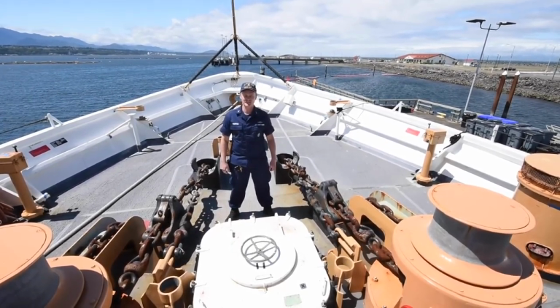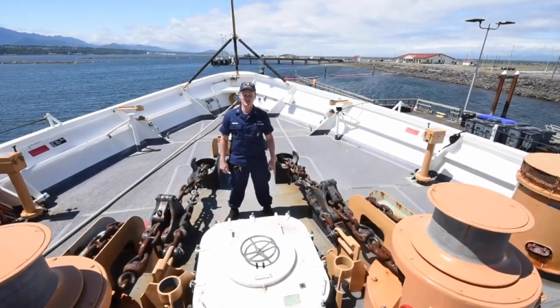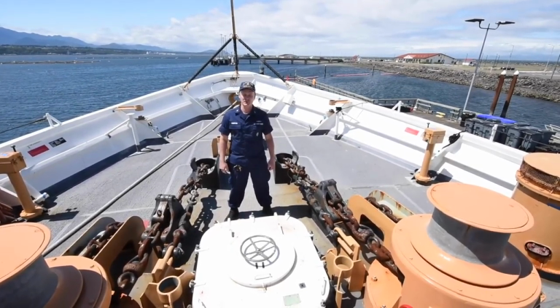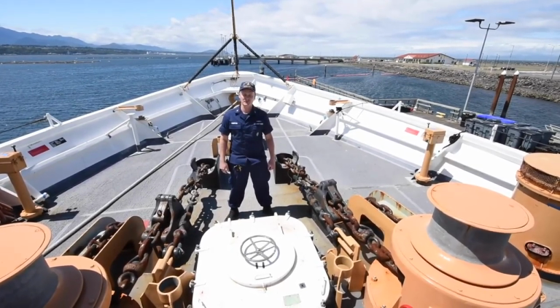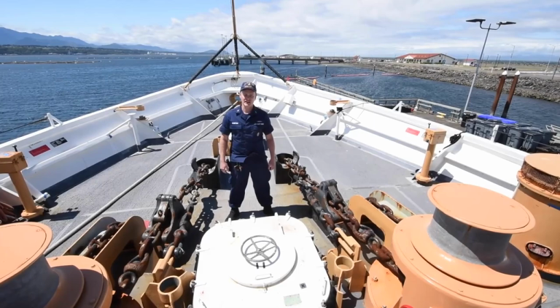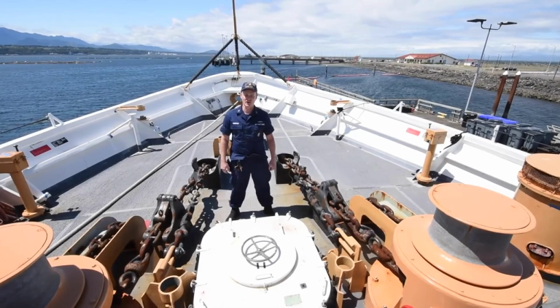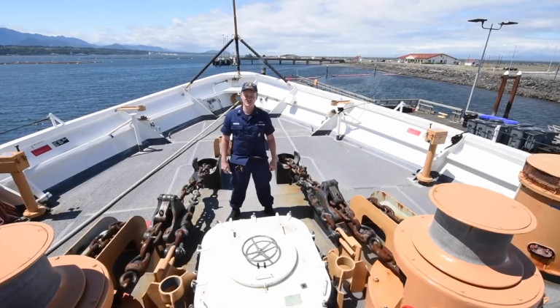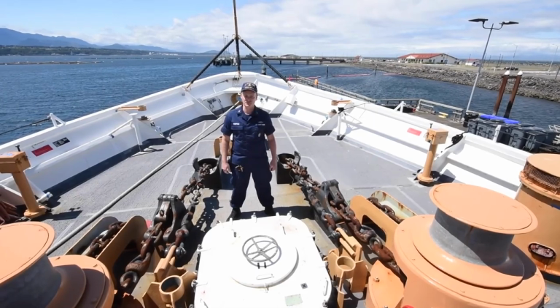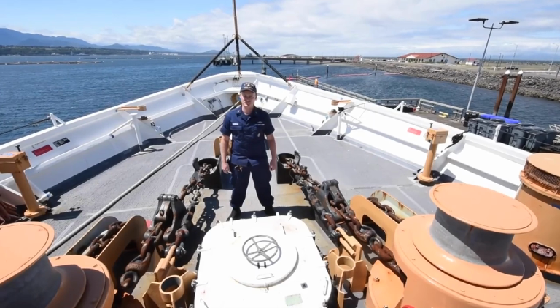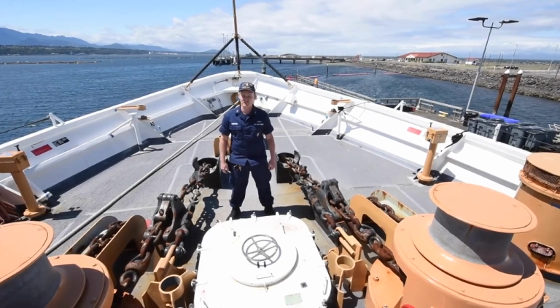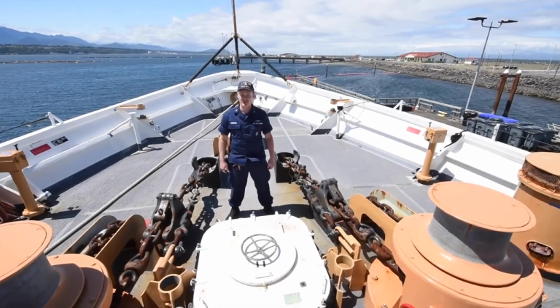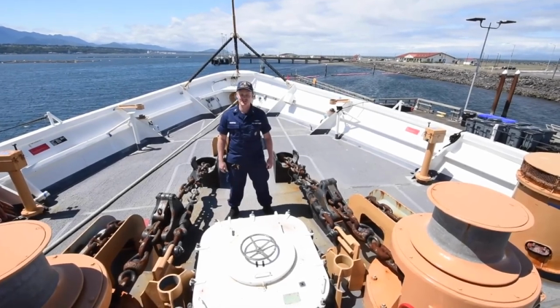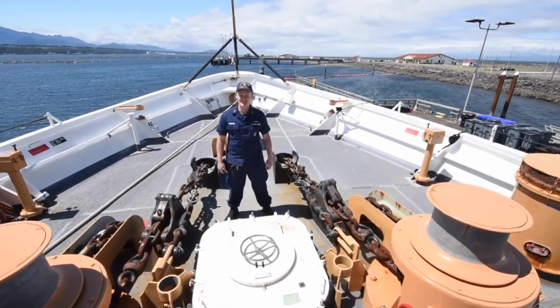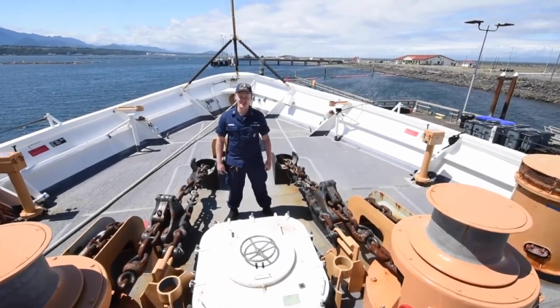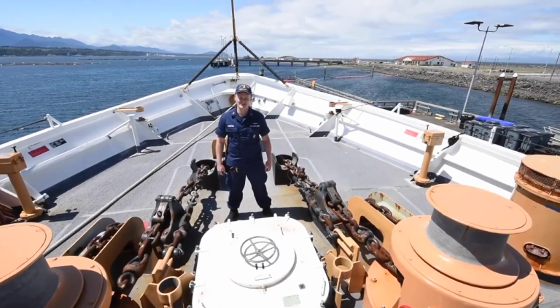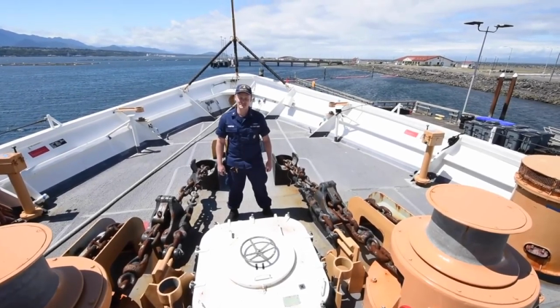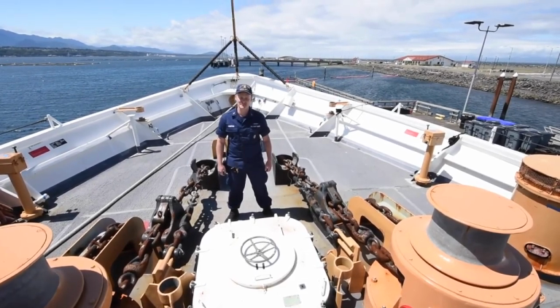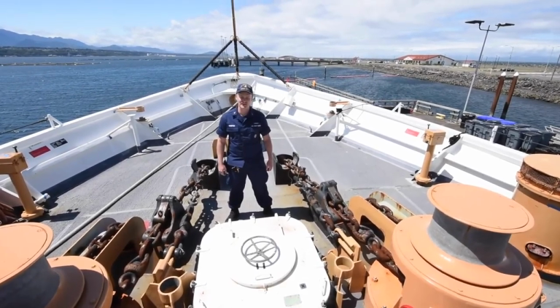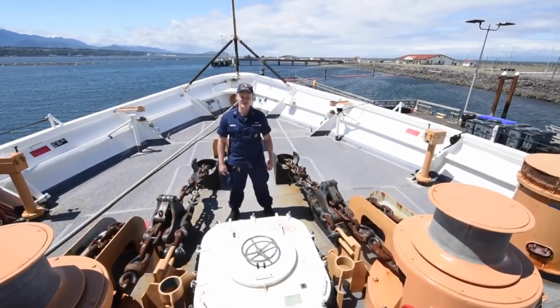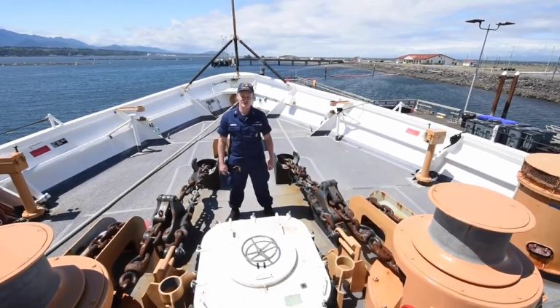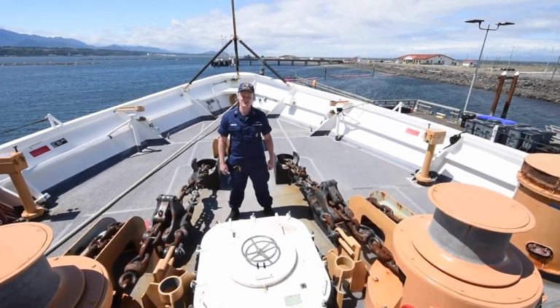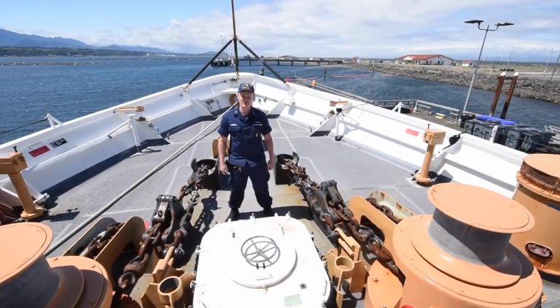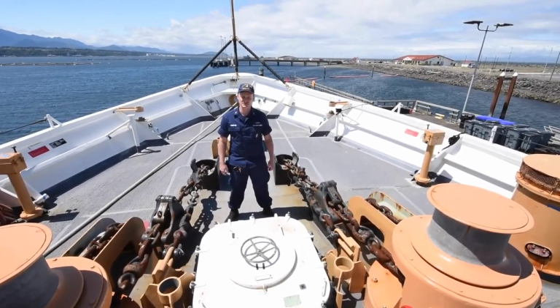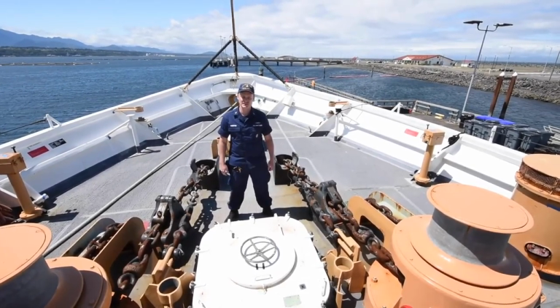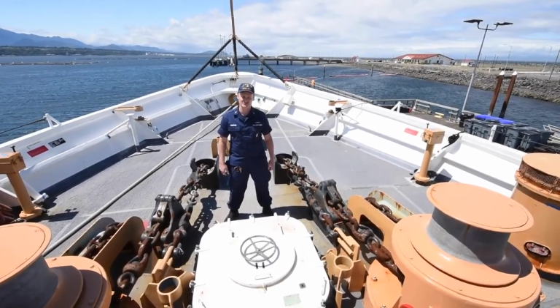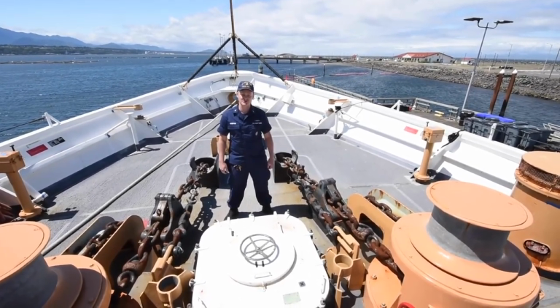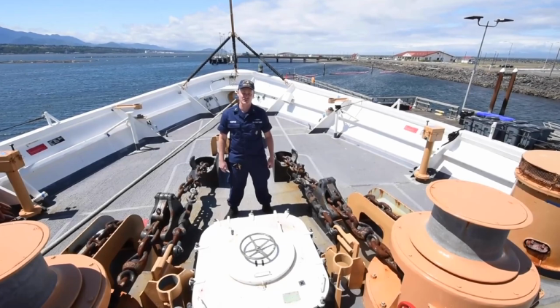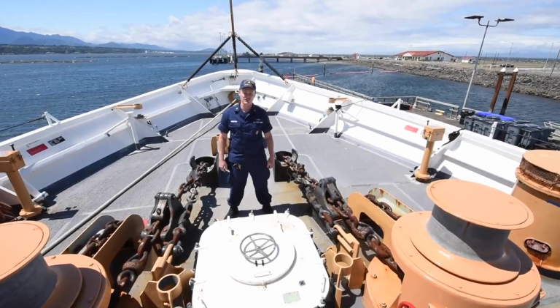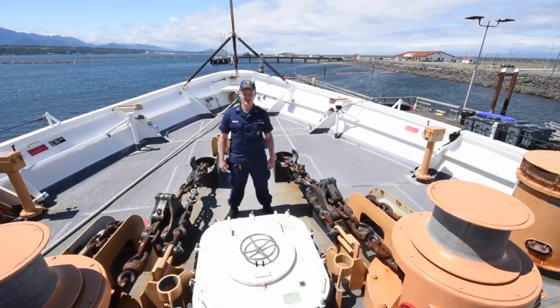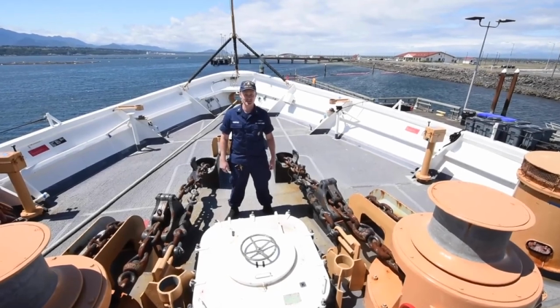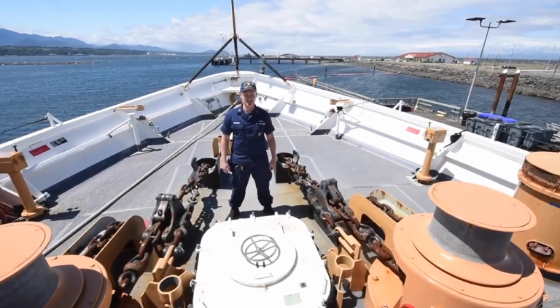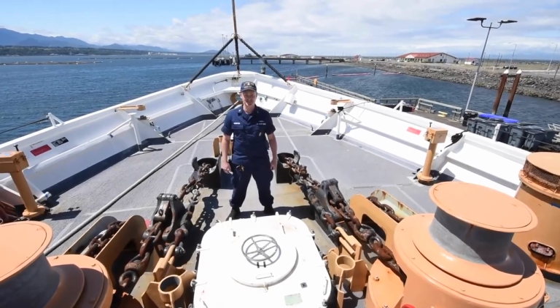Active was built and launched in Sturgeon Bay, Wisconsin in 1965, and officially commissioned as a Coast Guard Cutter in 1966.